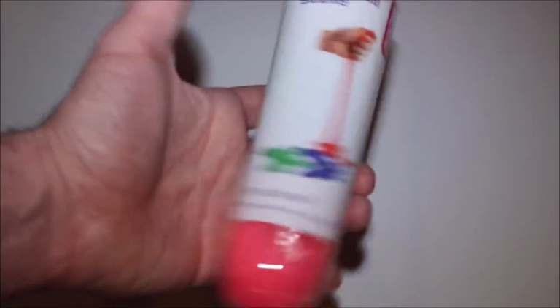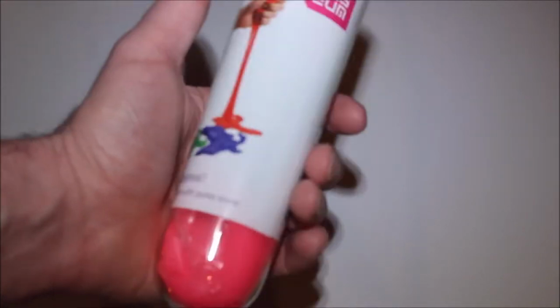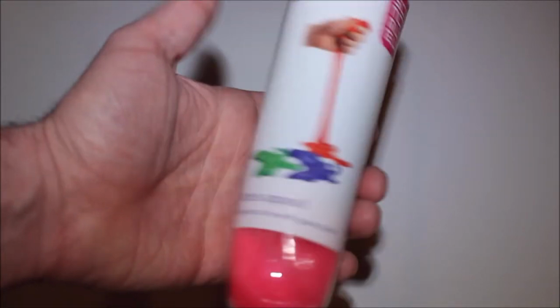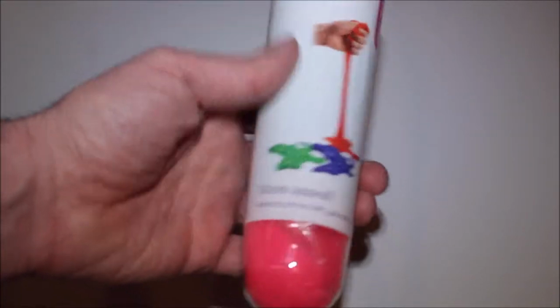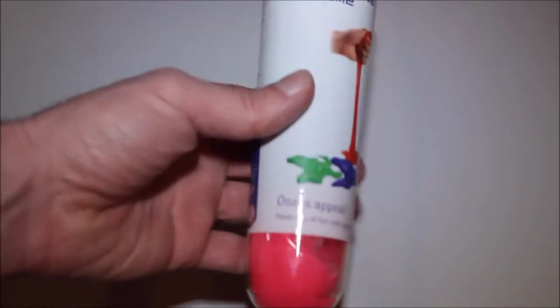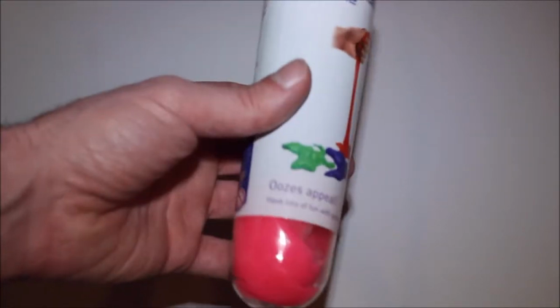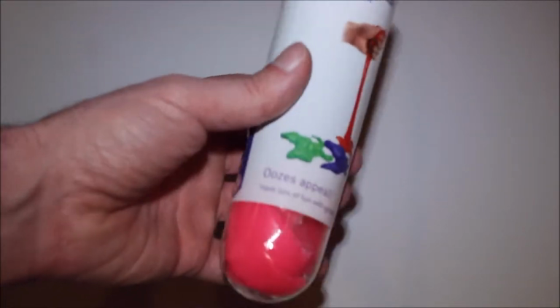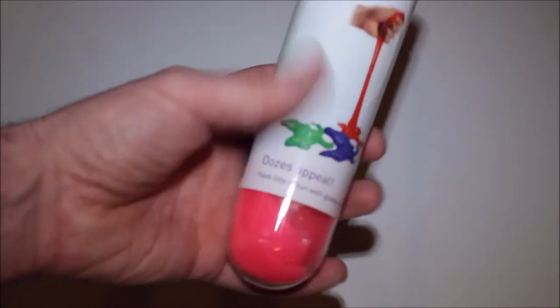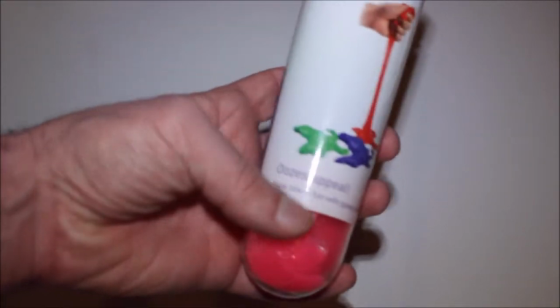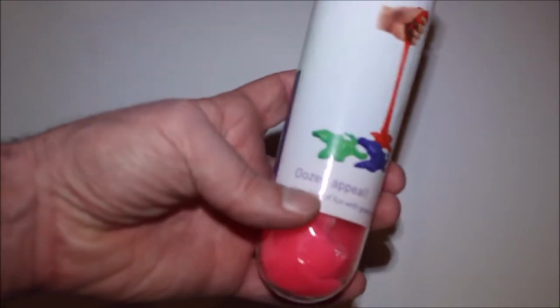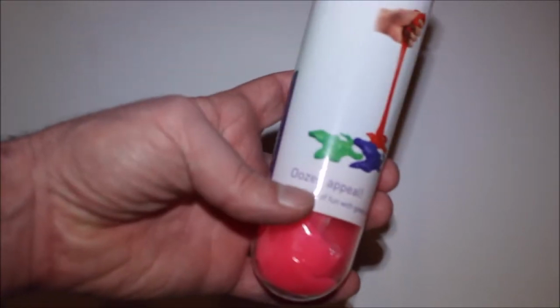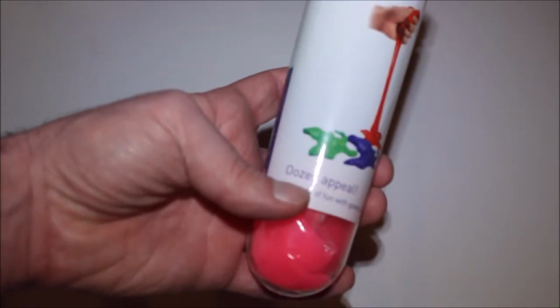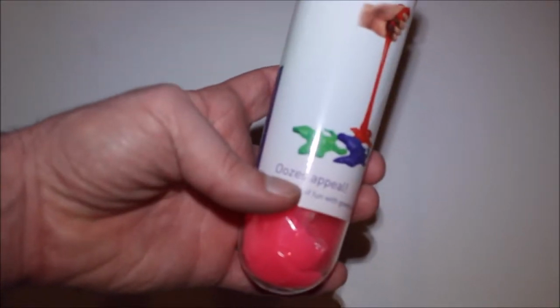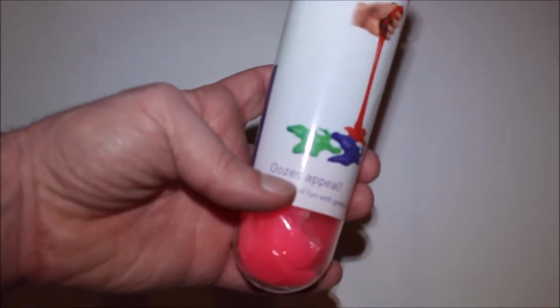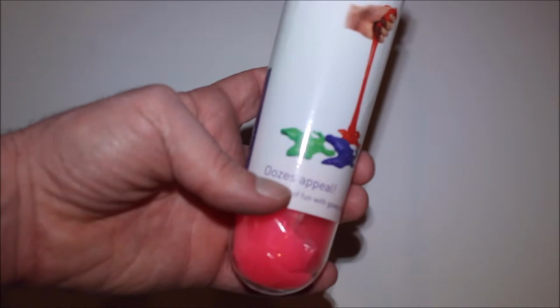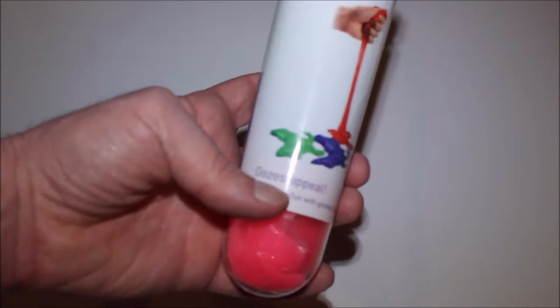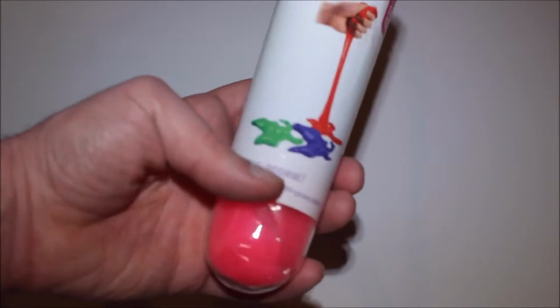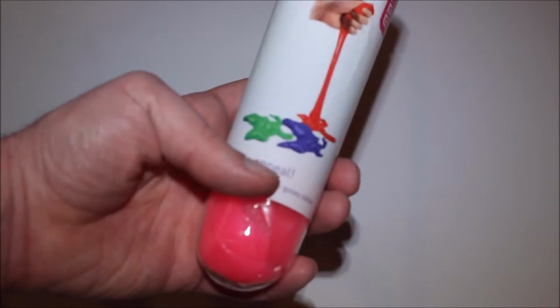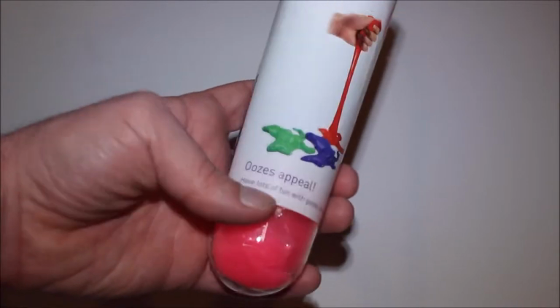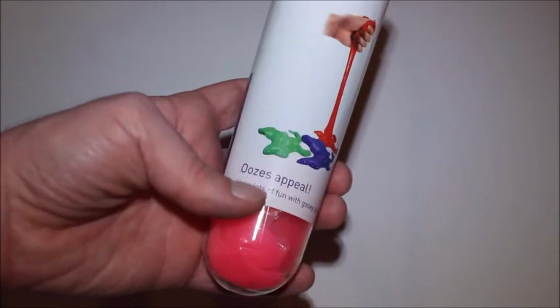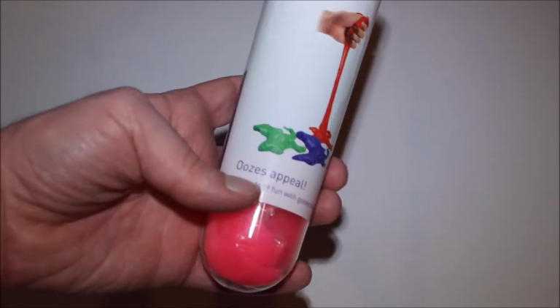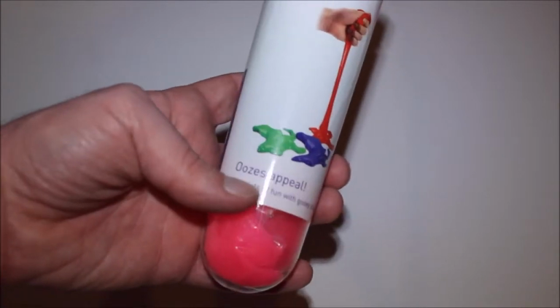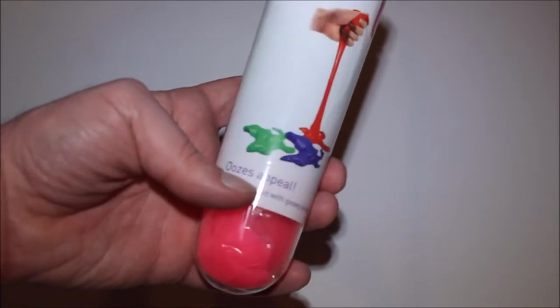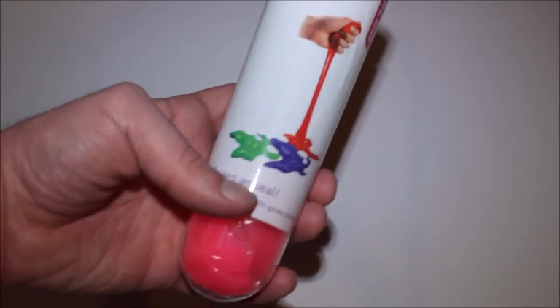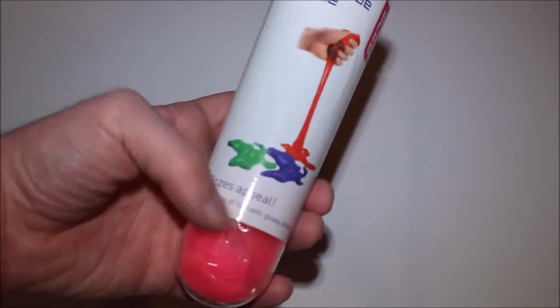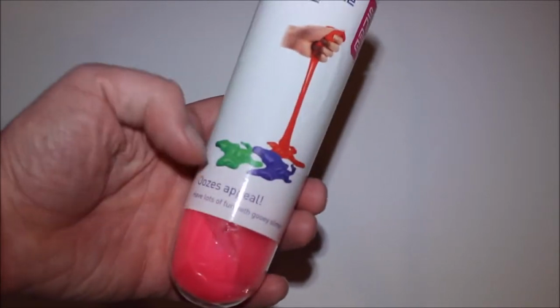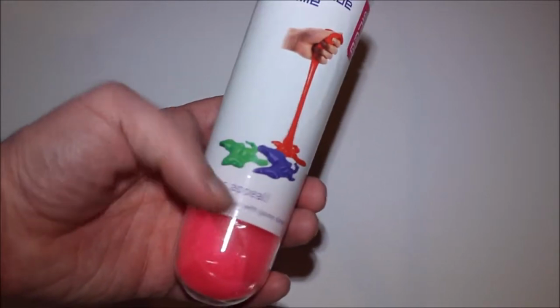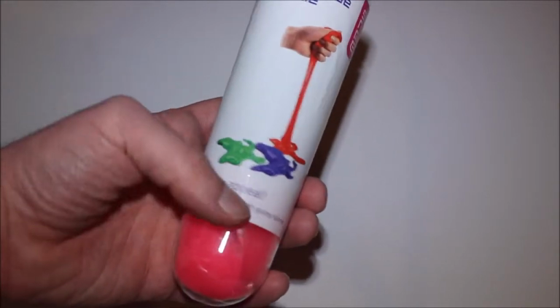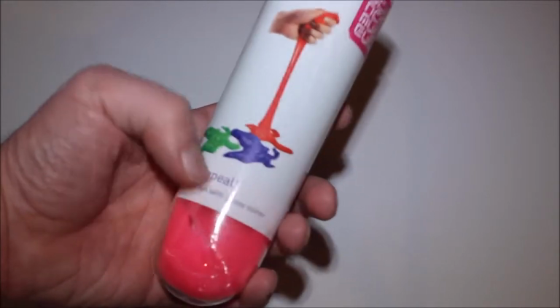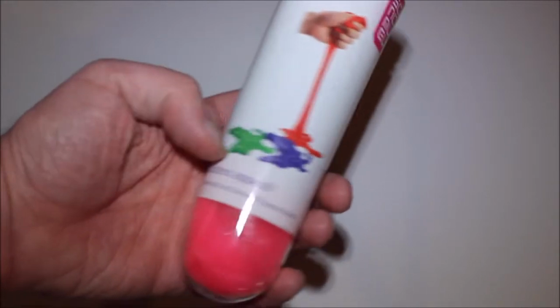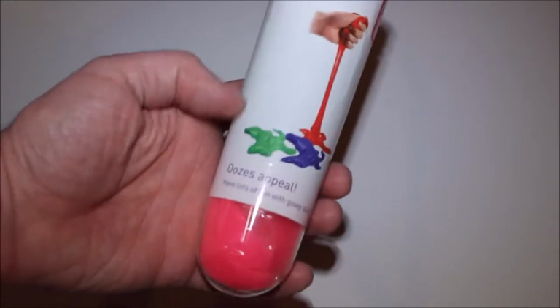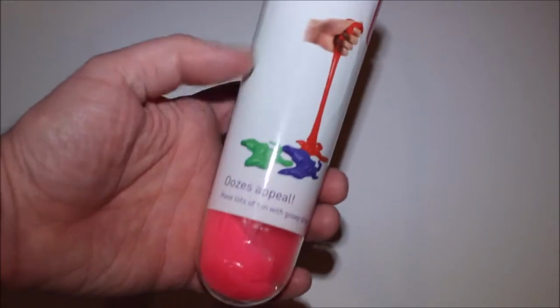But moving on from that — ooh, I love that little note there: "oozes appeal." Oozes appeal!